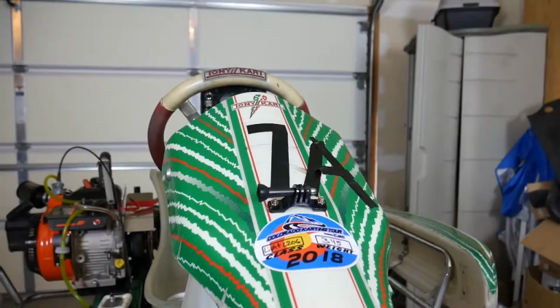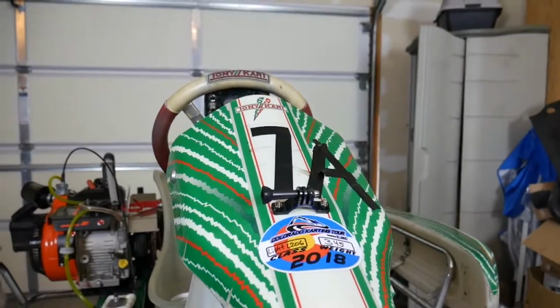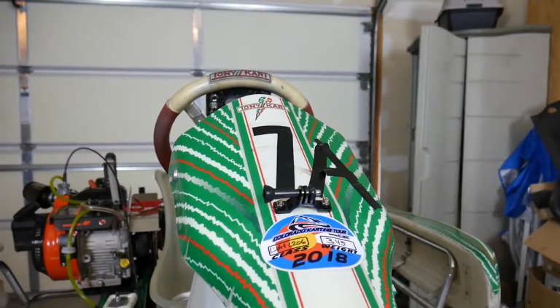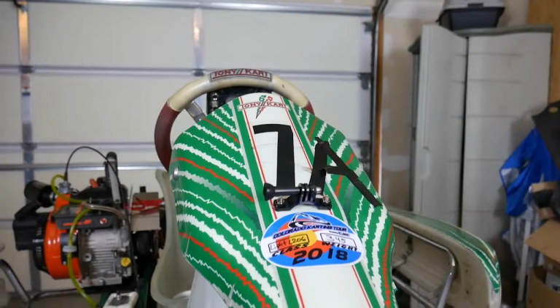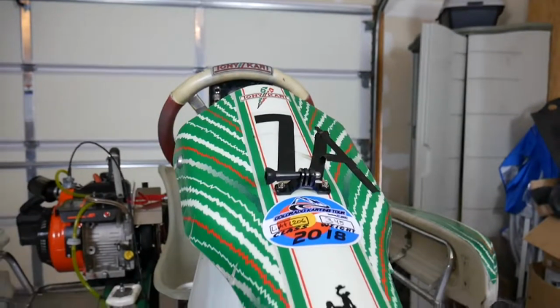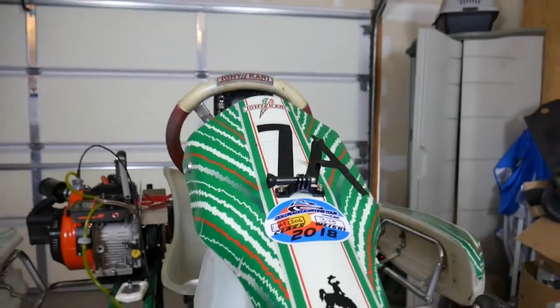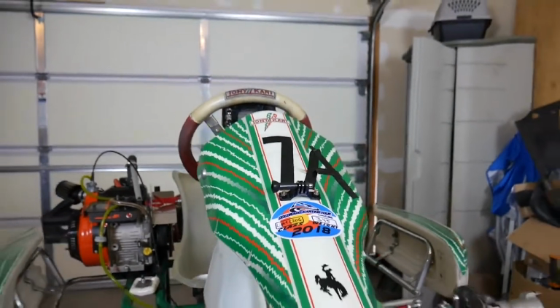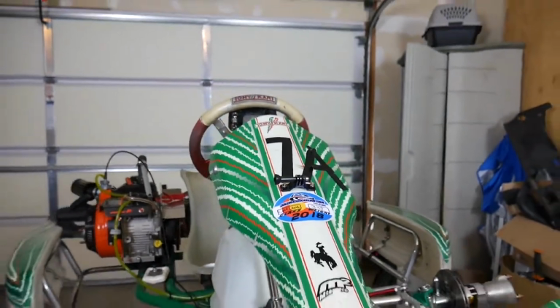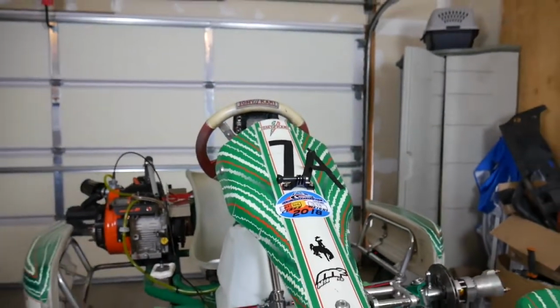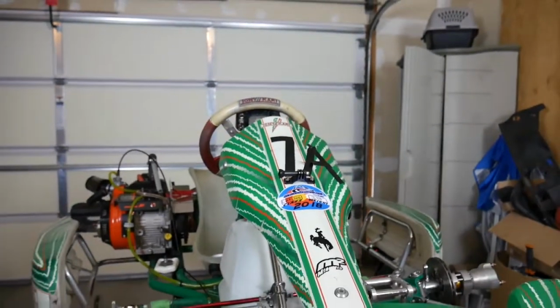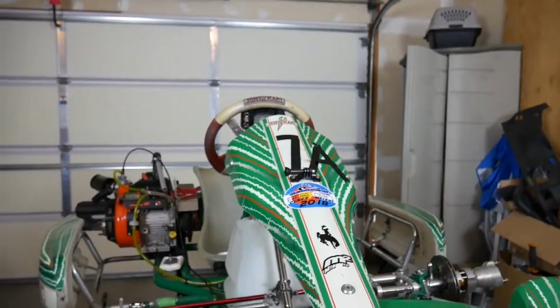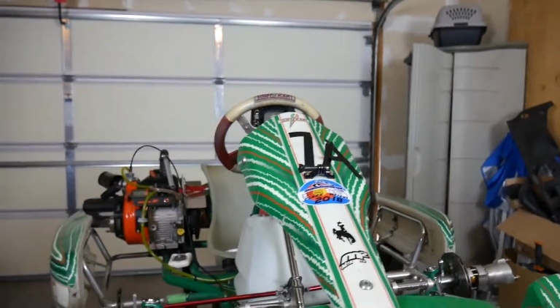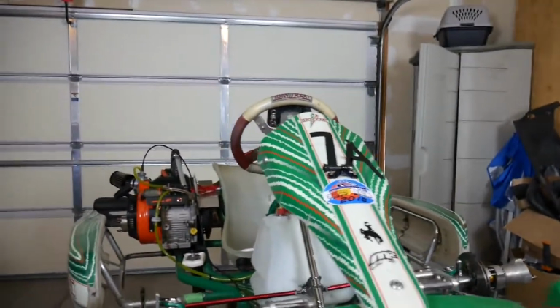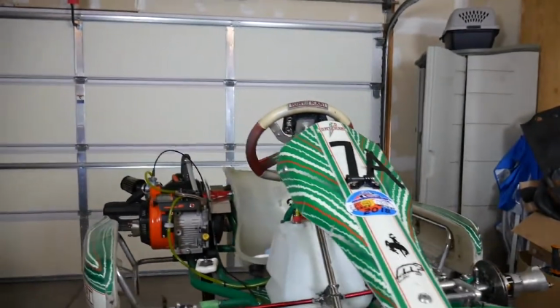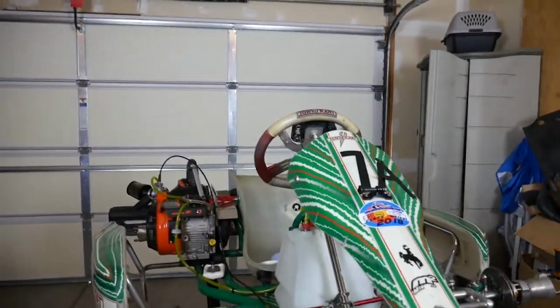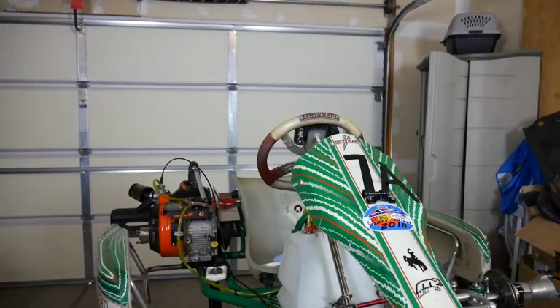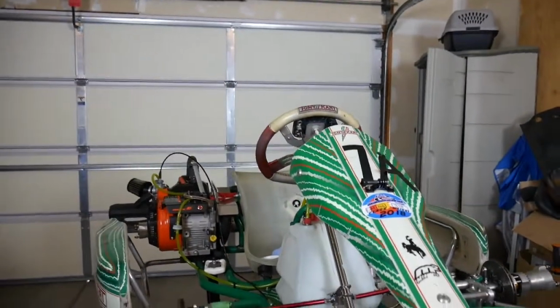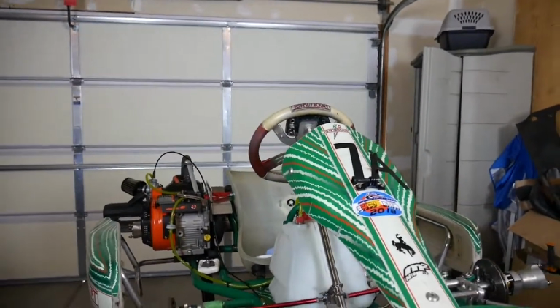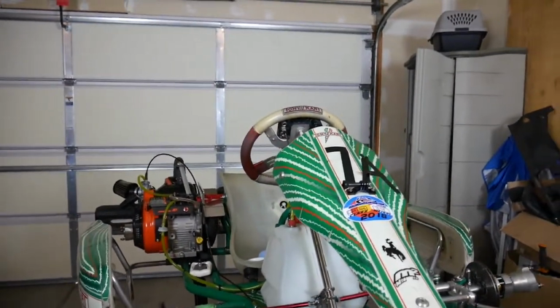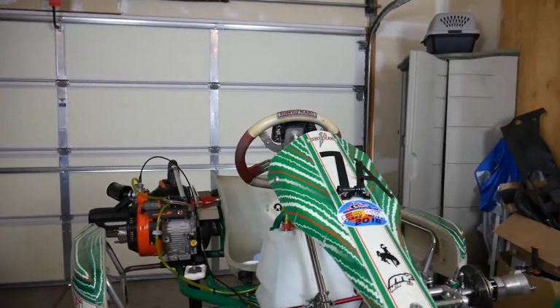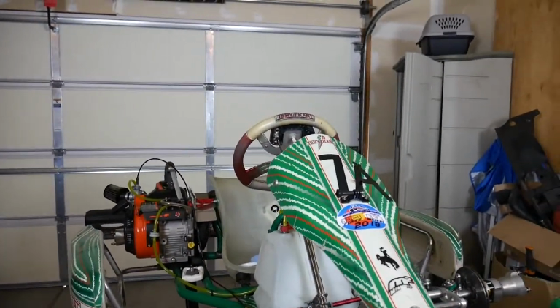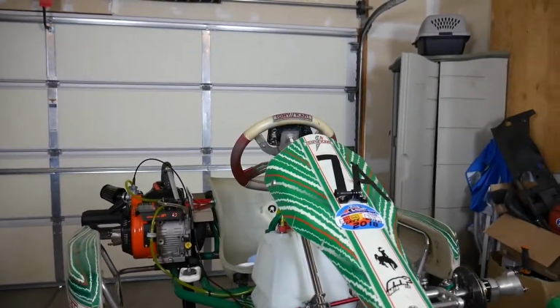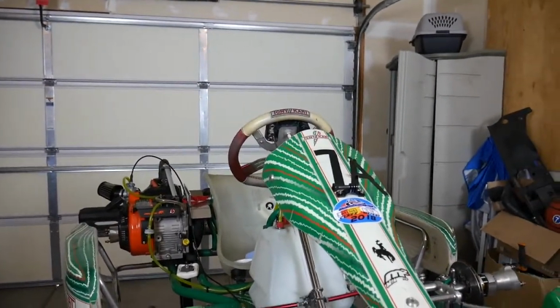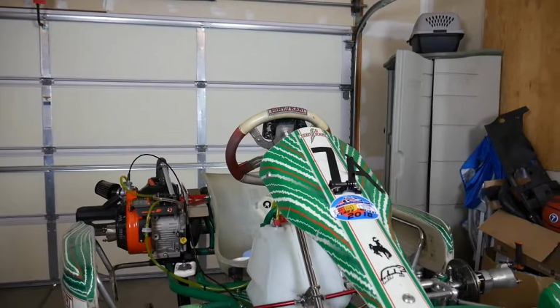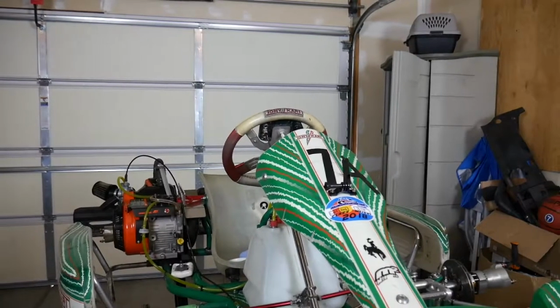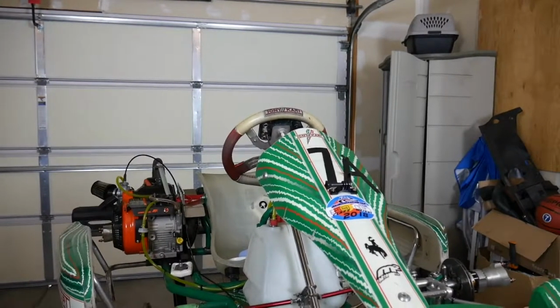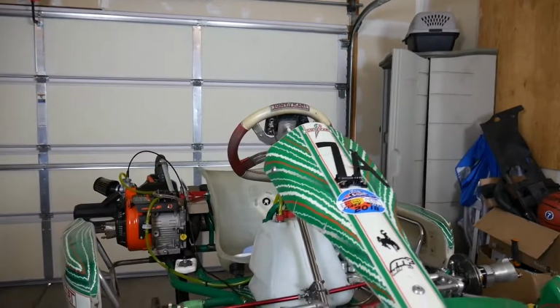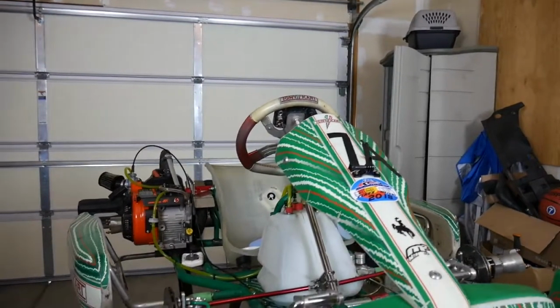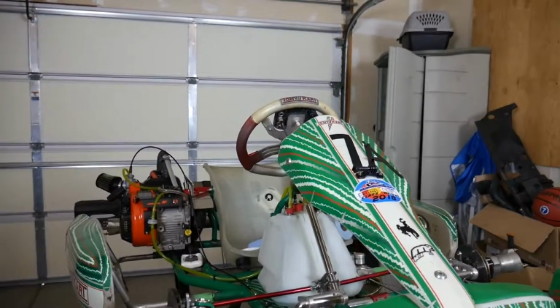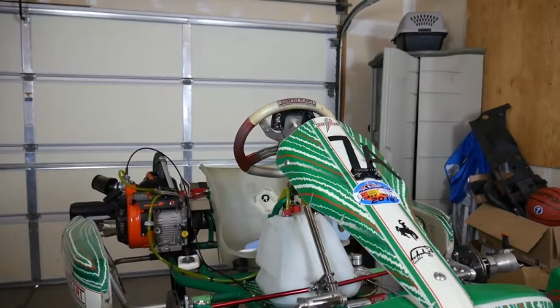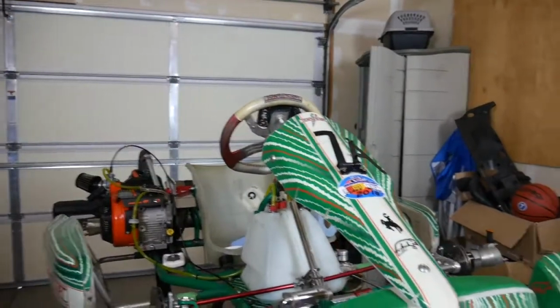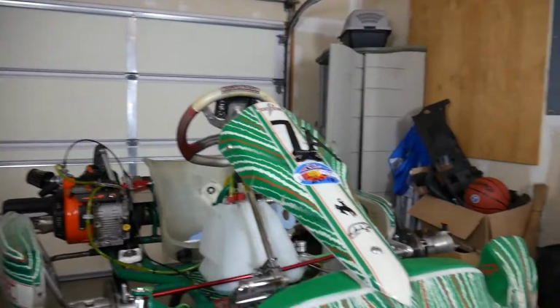I also have a mounting point in my helmet, so I can show you guys a quick clip.